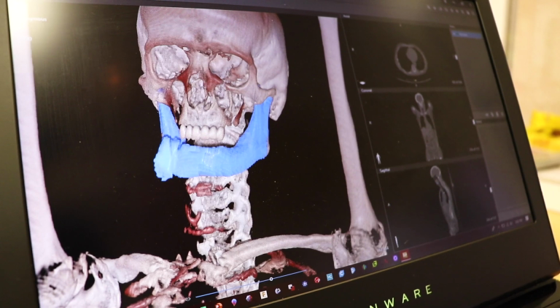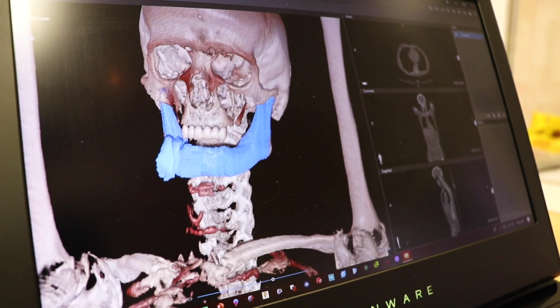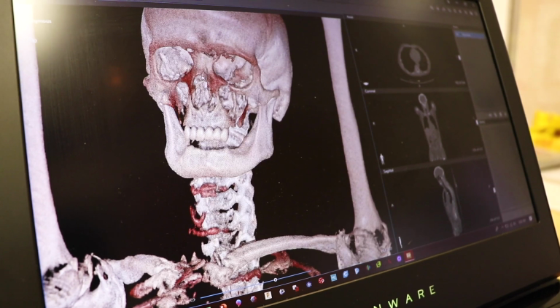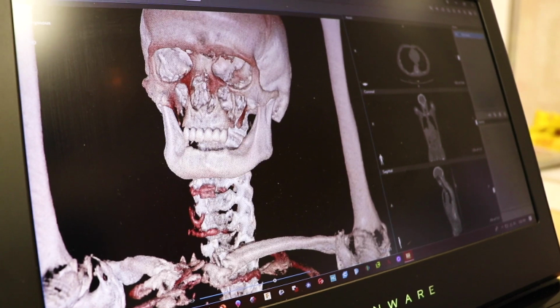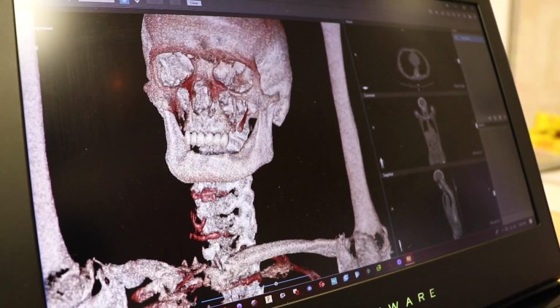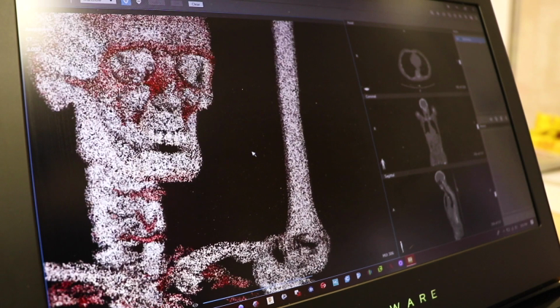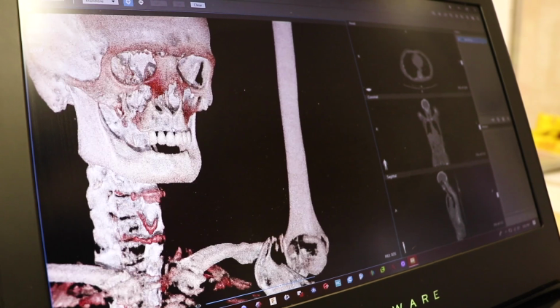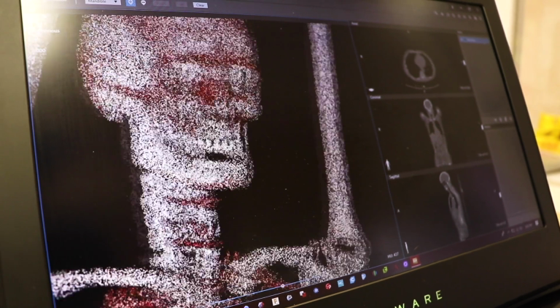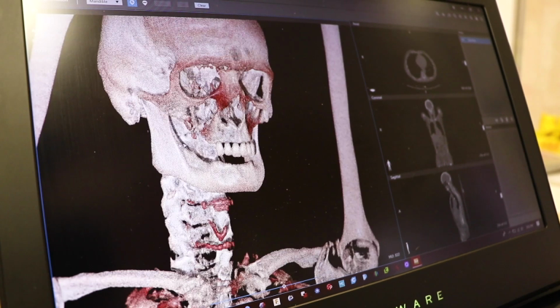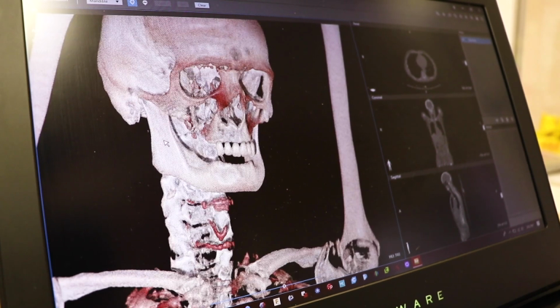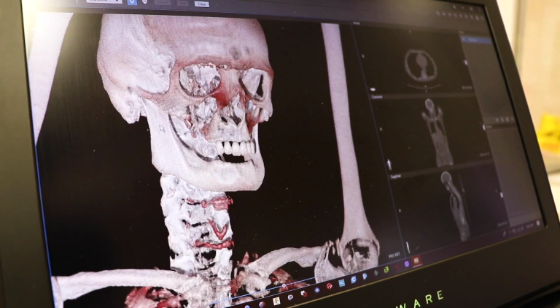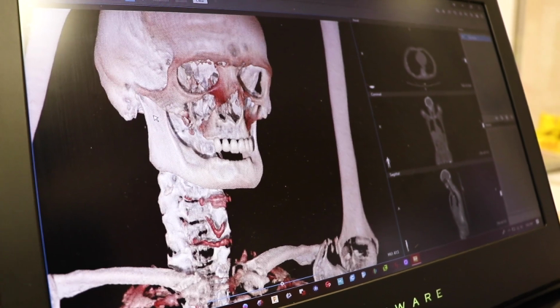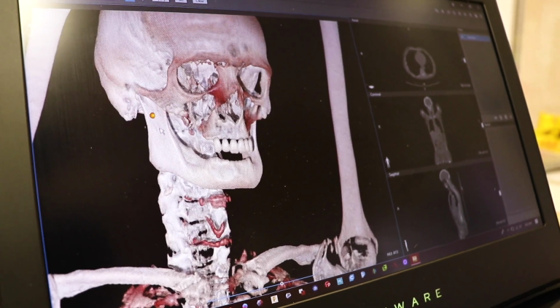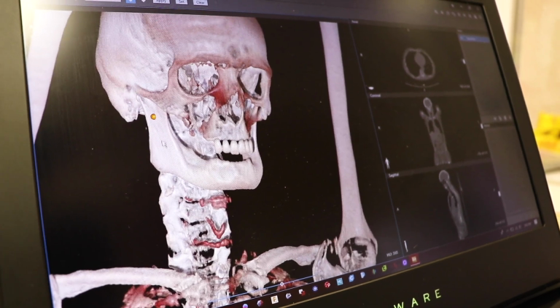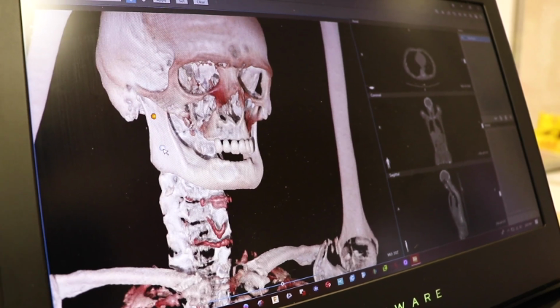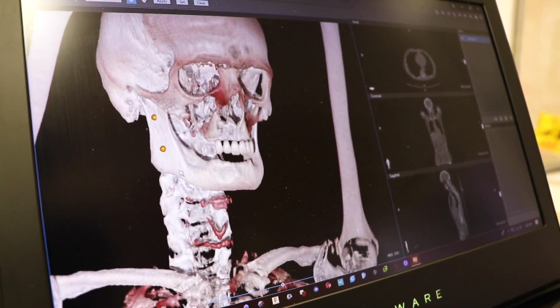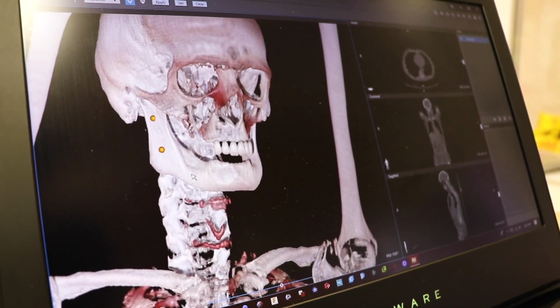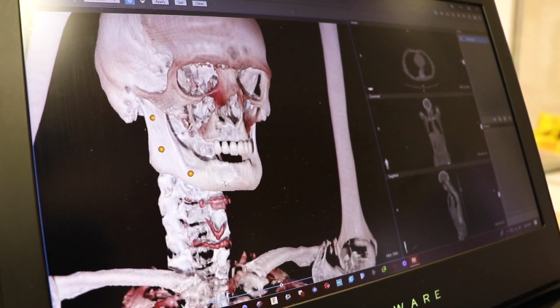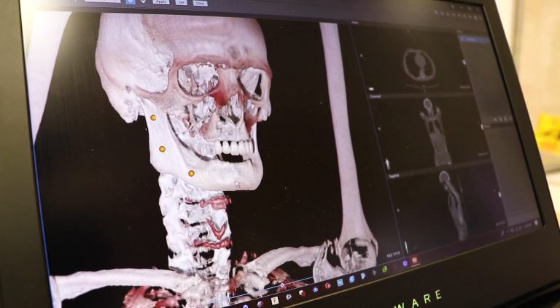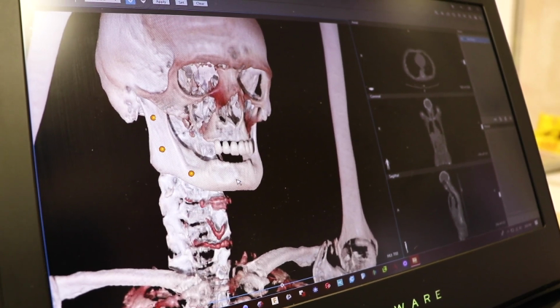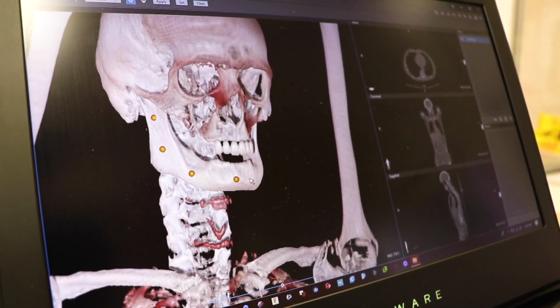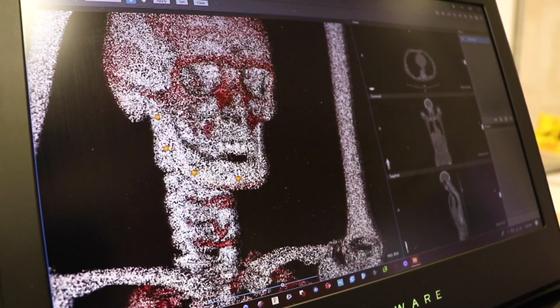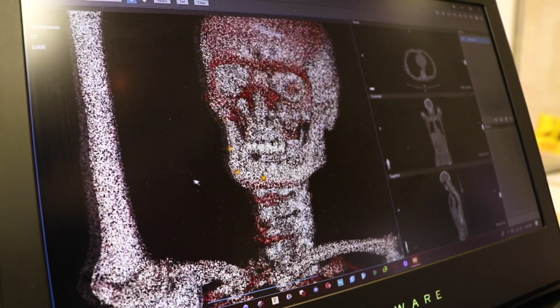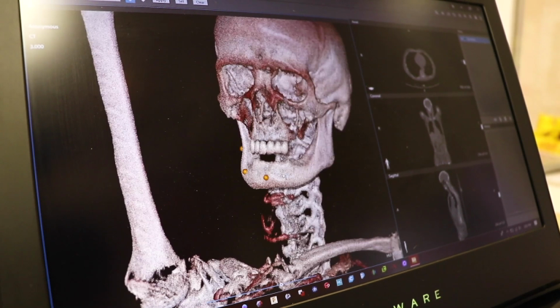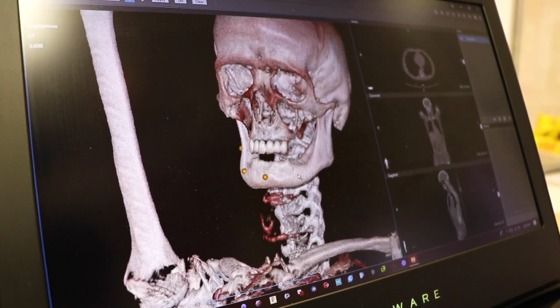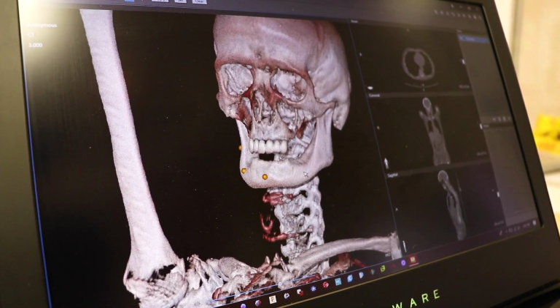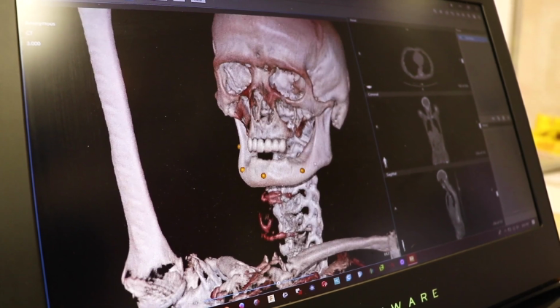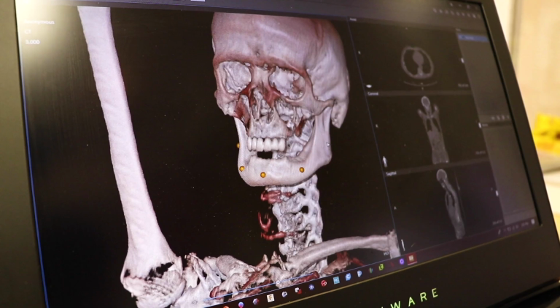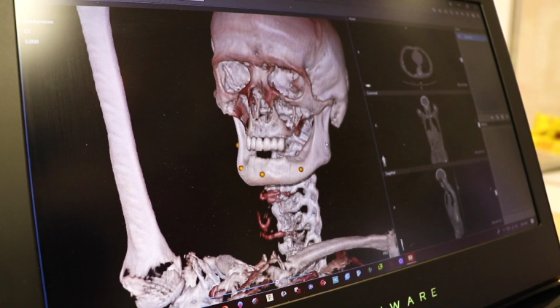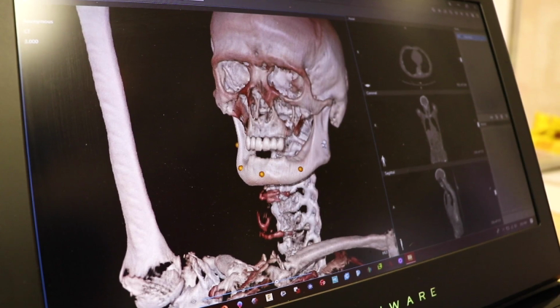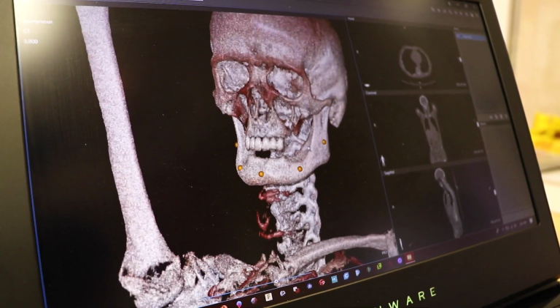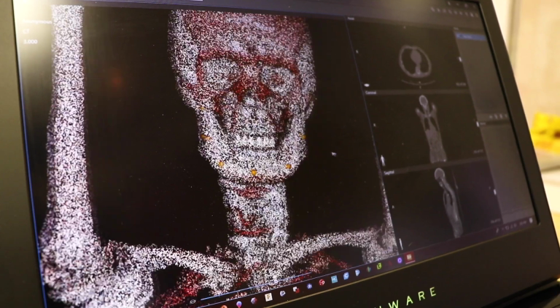That's what I was trying to do with 3D printing, and so now we do anything from surgical modeling to repairing equipment, all using 3D printing.